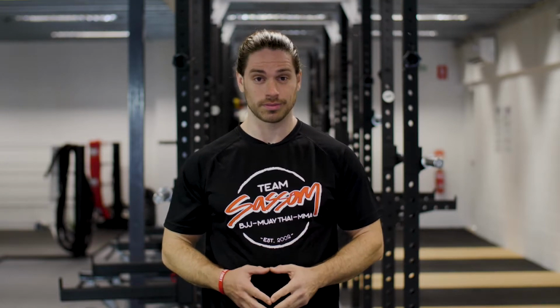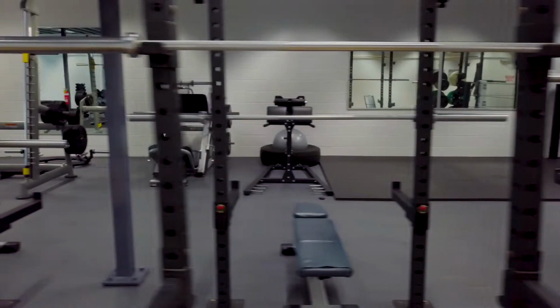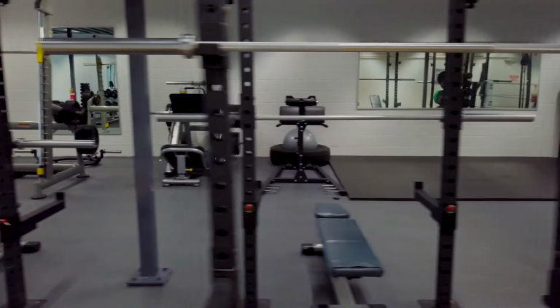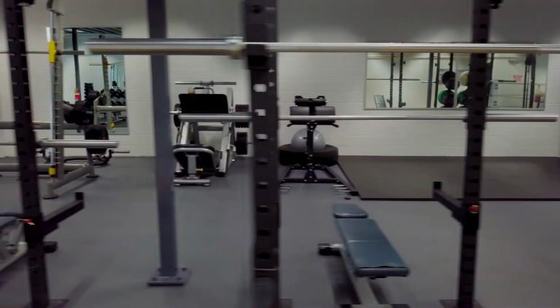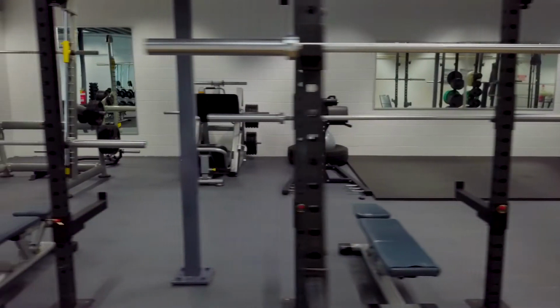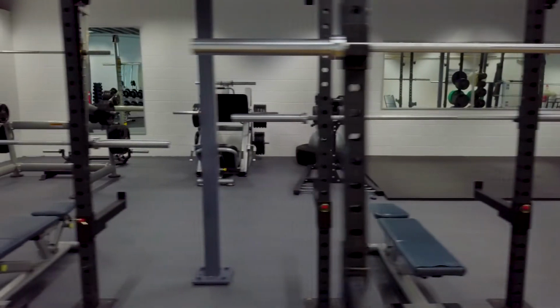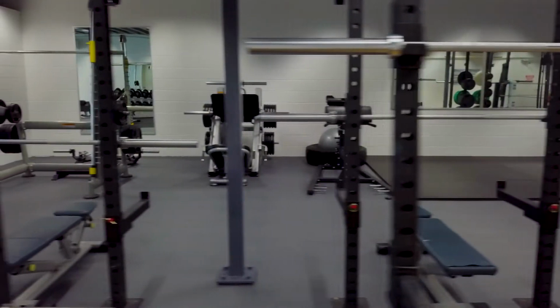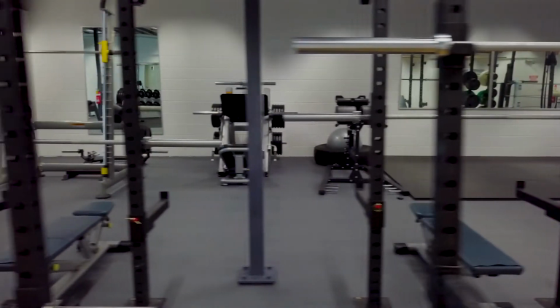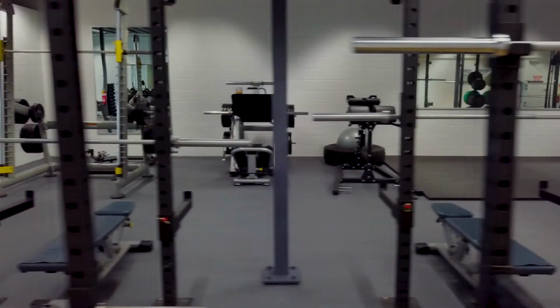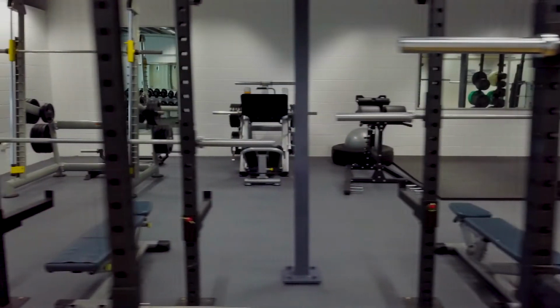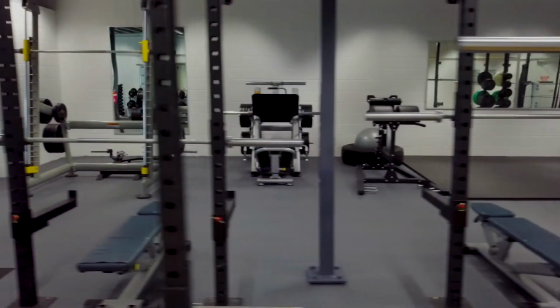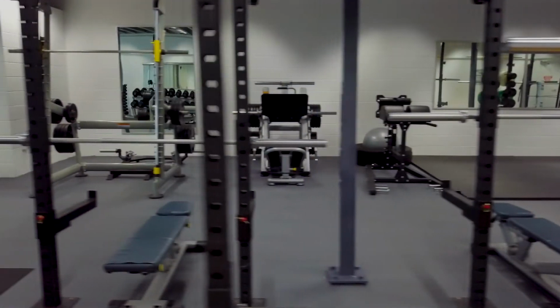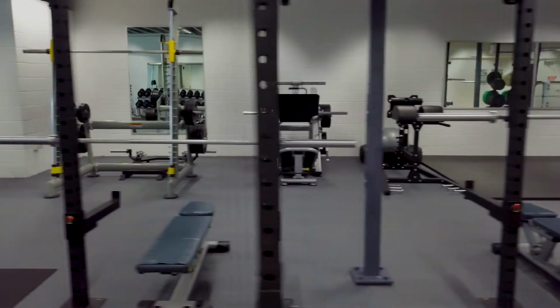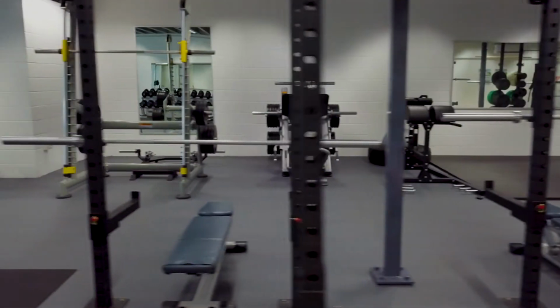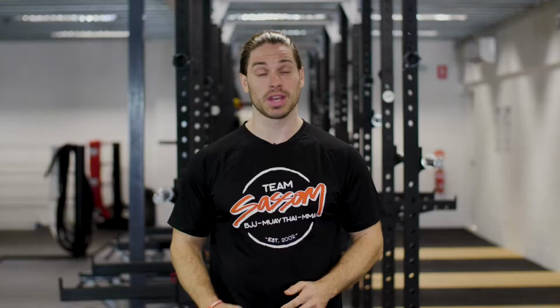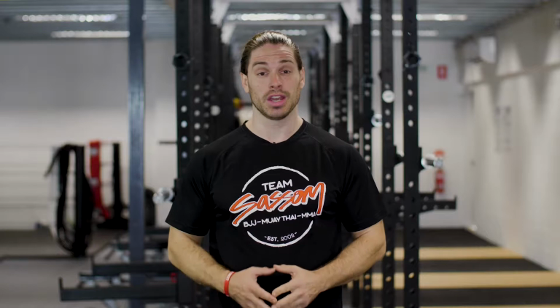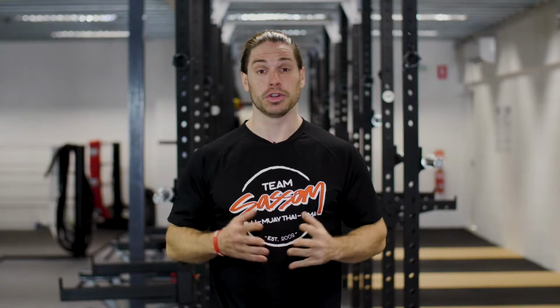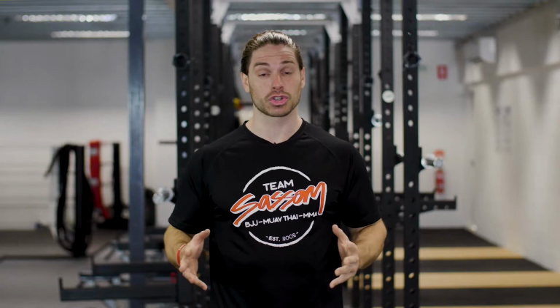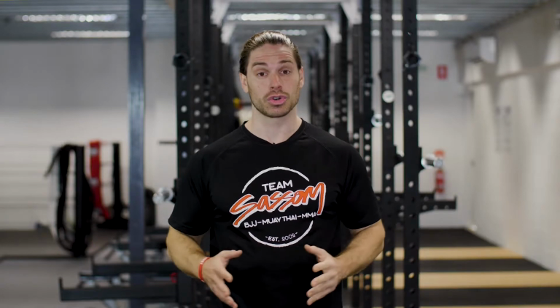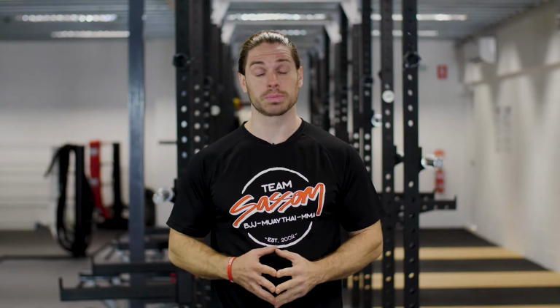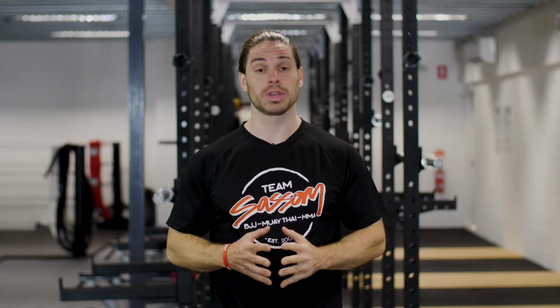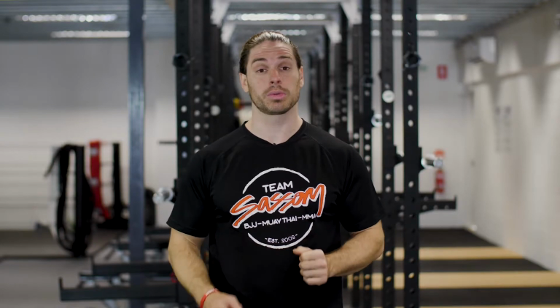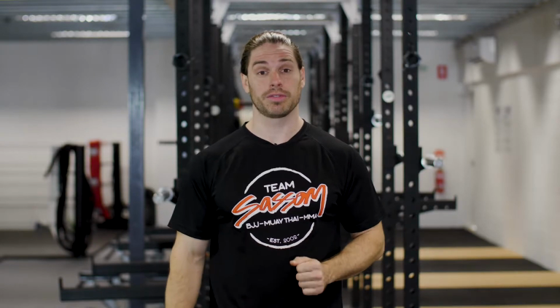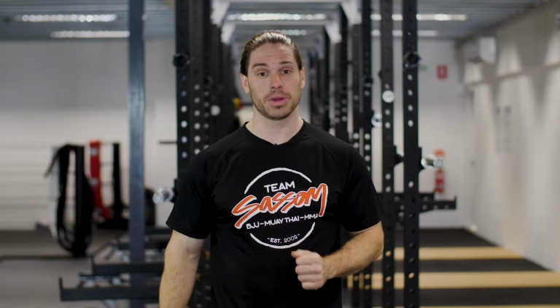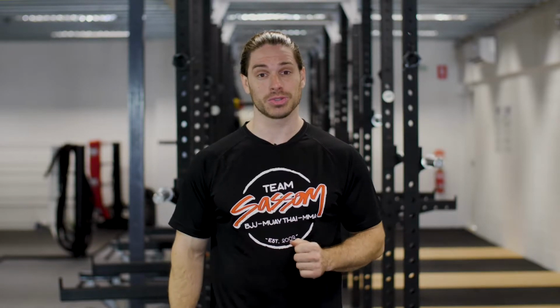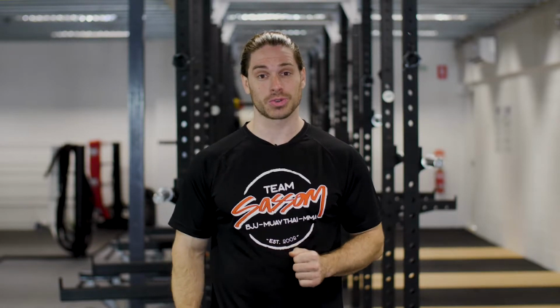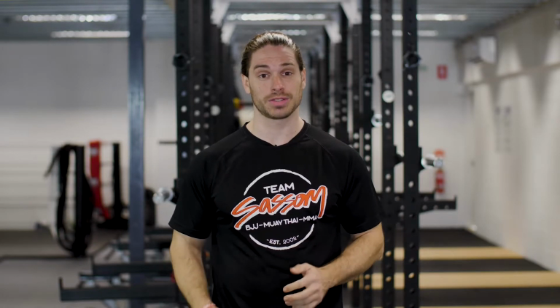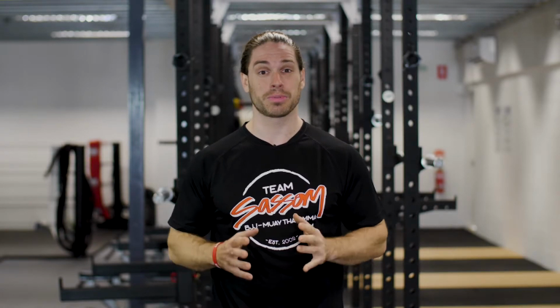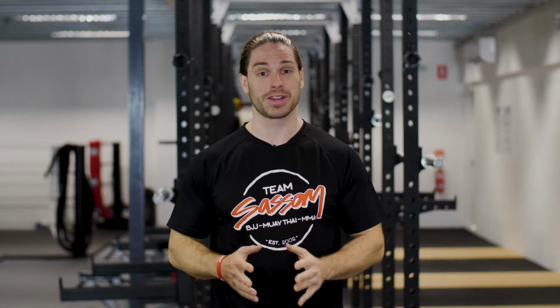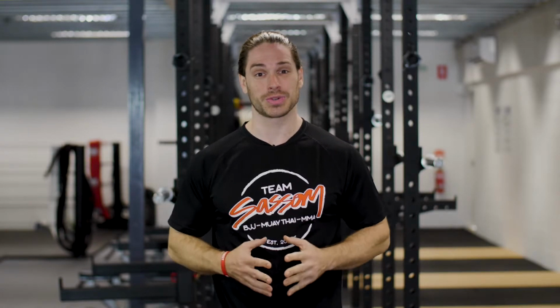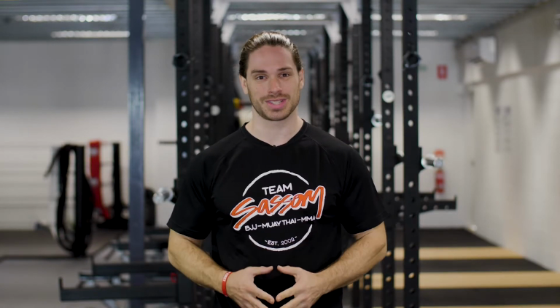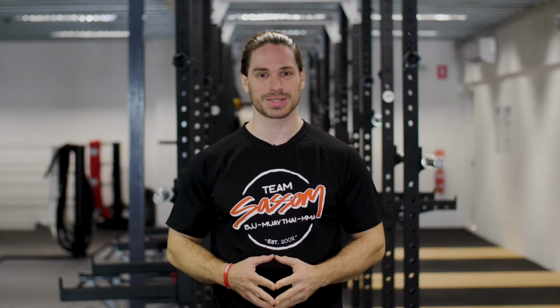Make sure you know how to use the equipment here at SASM correctly. If you're not sure, just book in with one of our personal trainers for professional assistance.